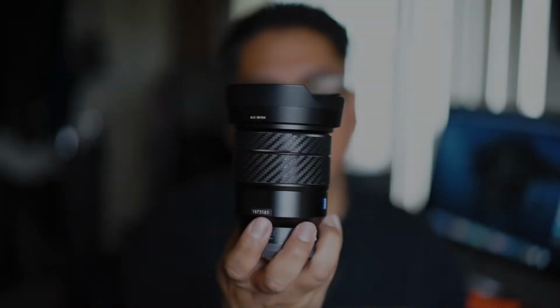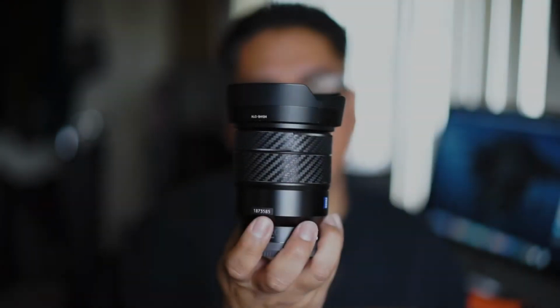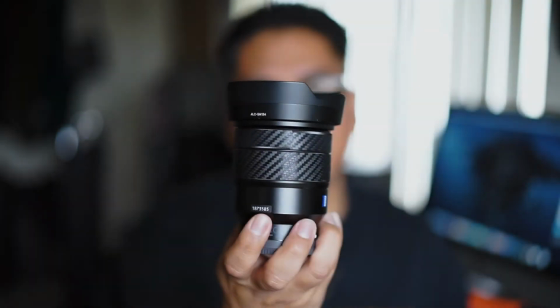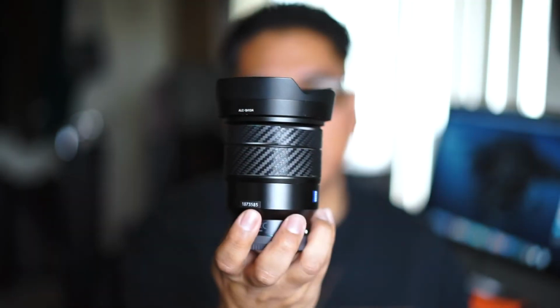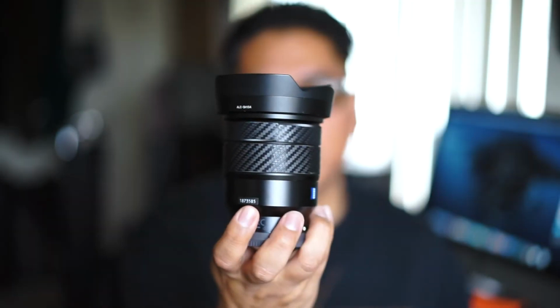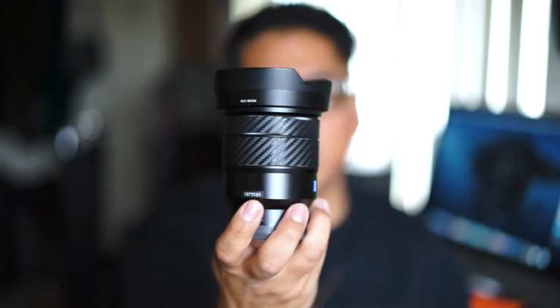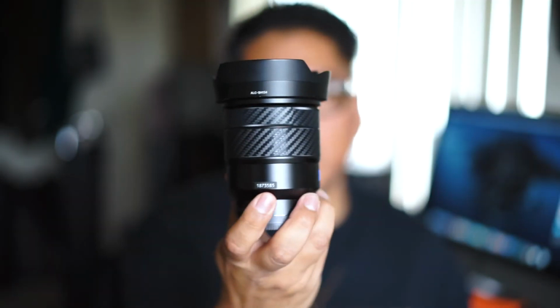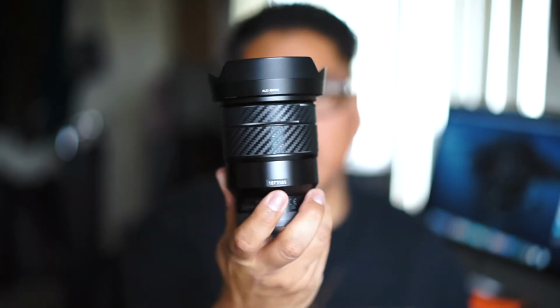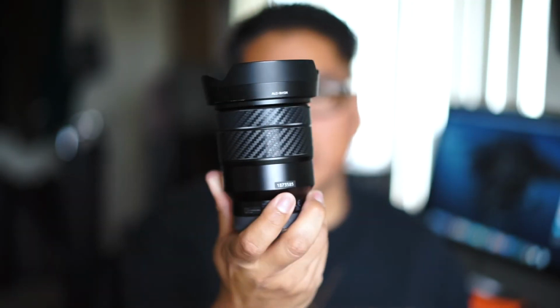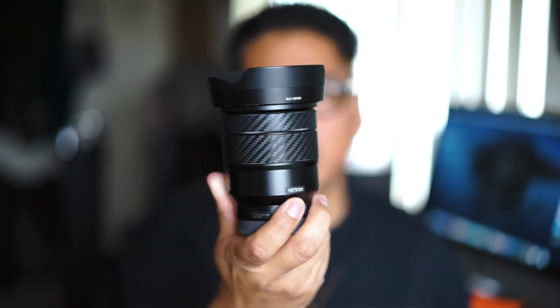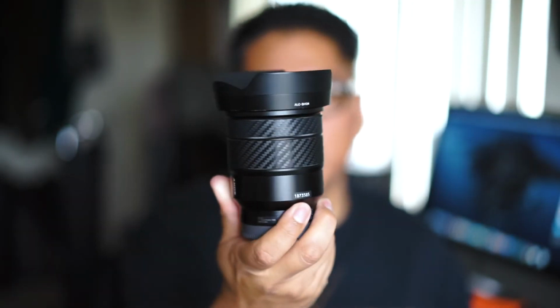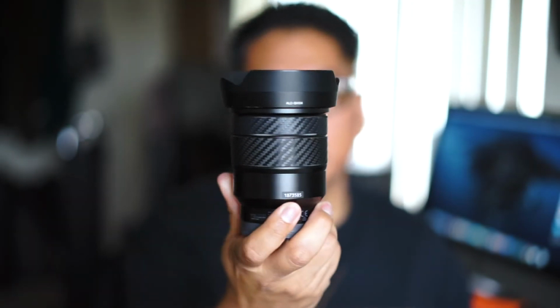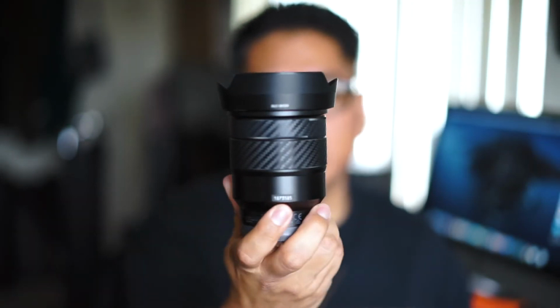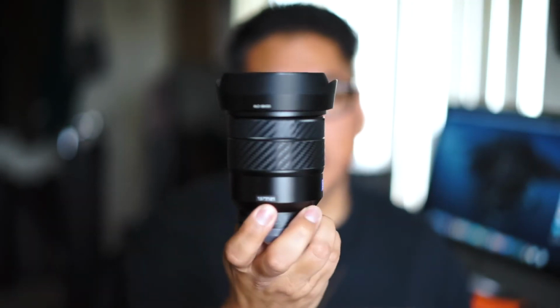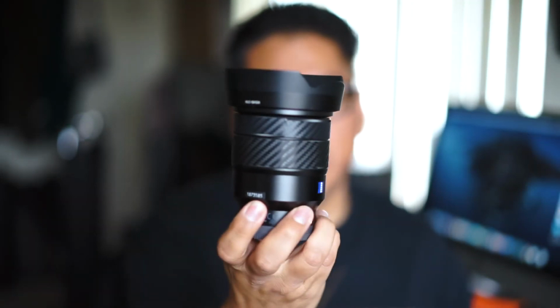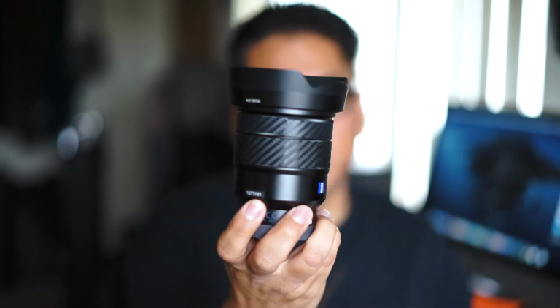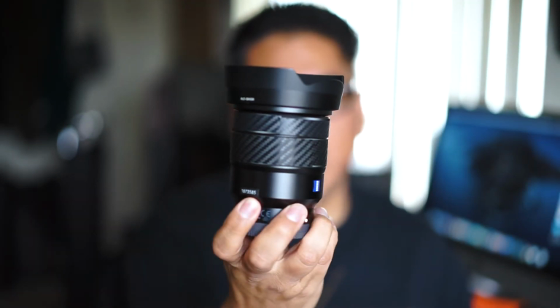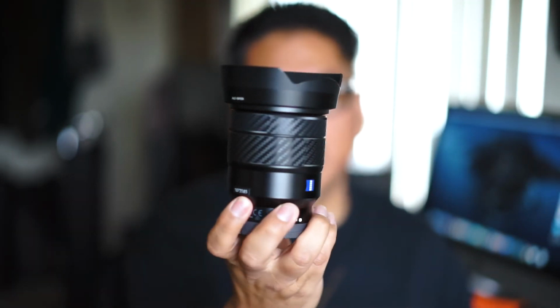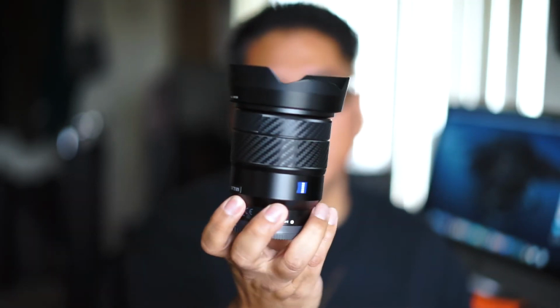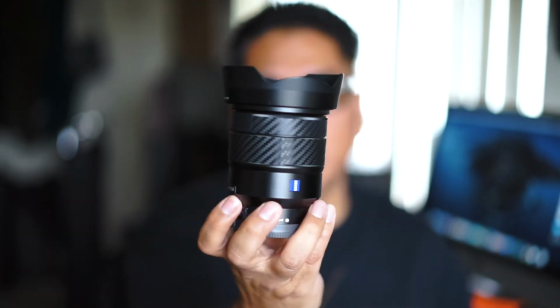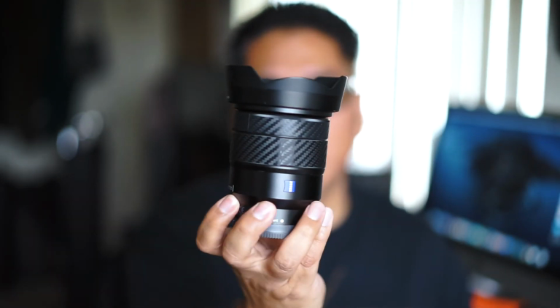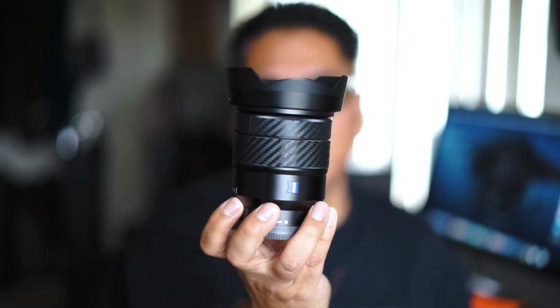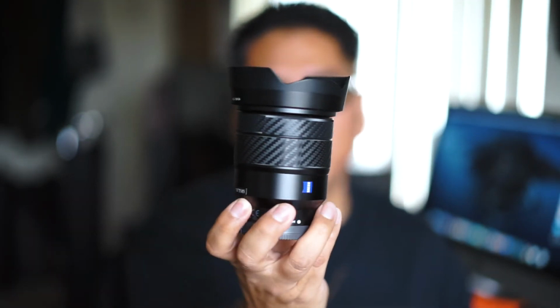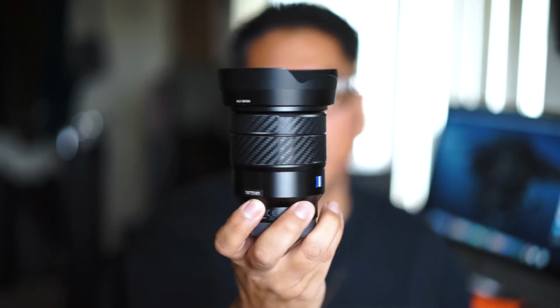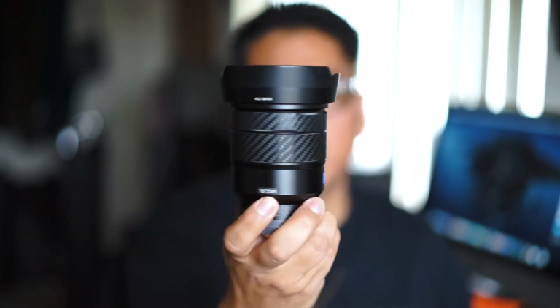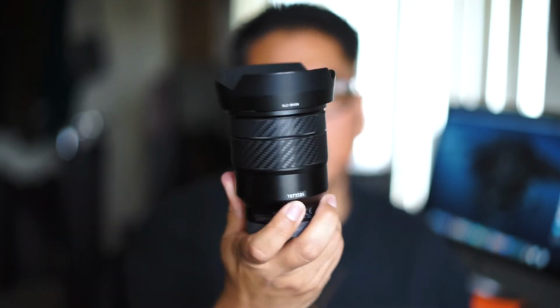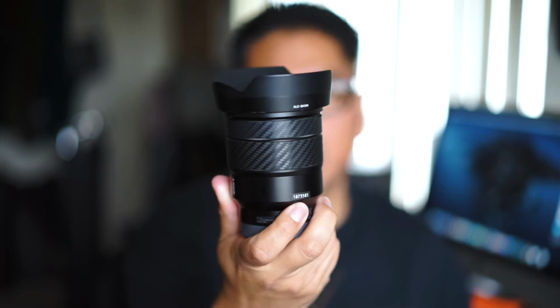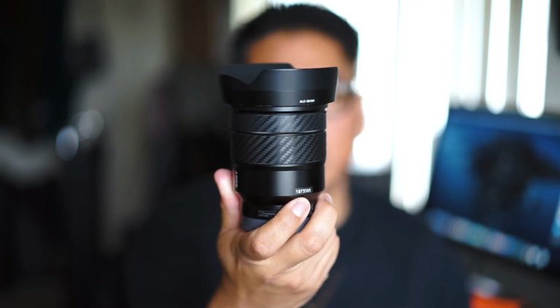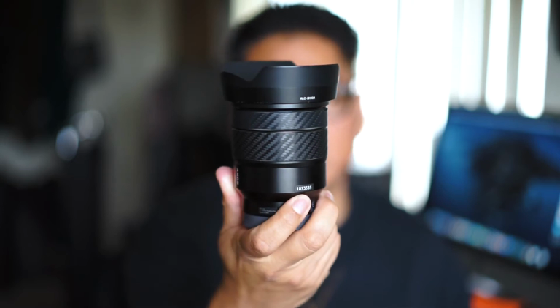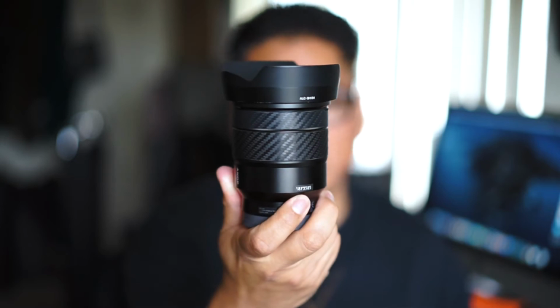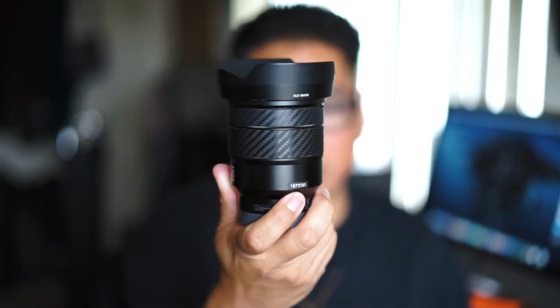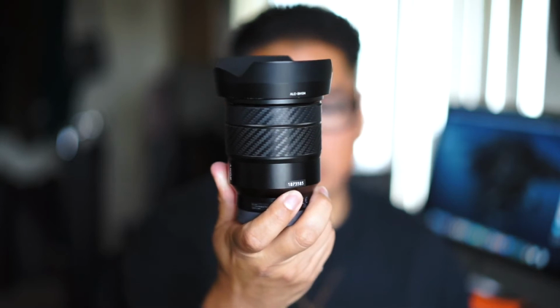Hey guys, so today we're talking about the Sony 16-35mm f4 Sony Zeiss lens.